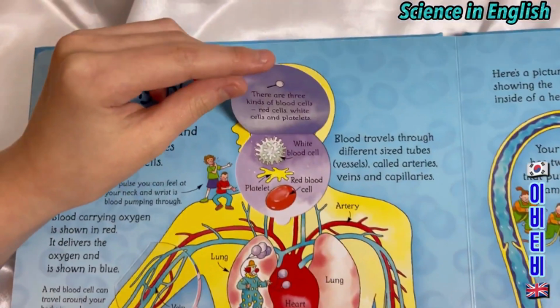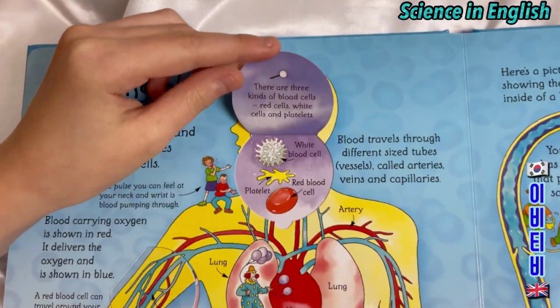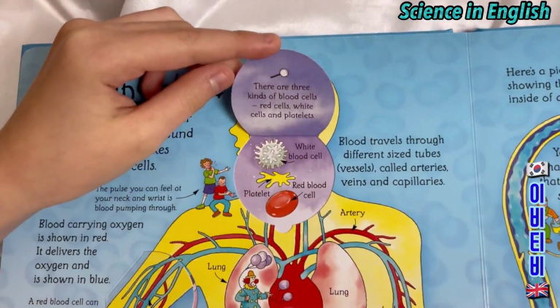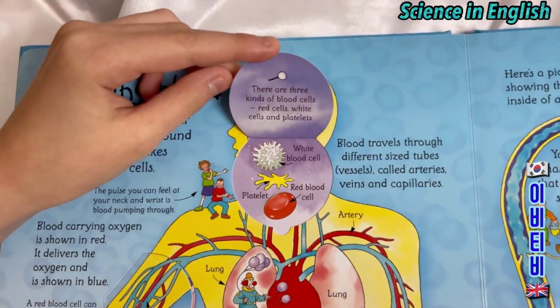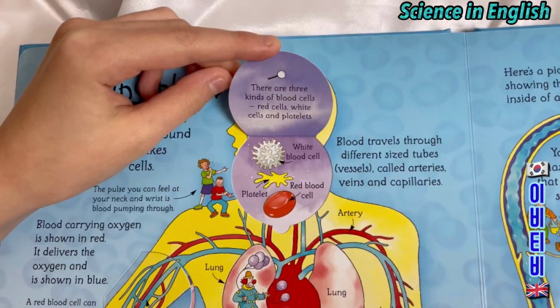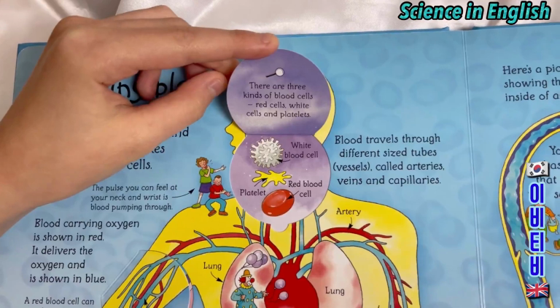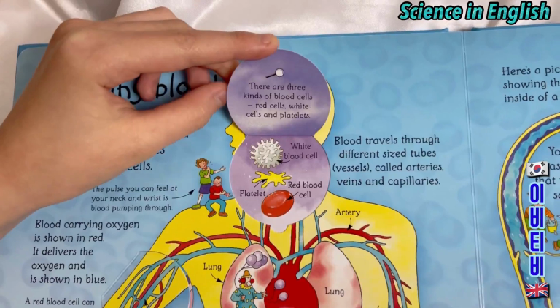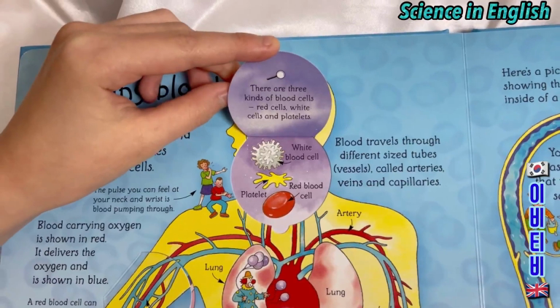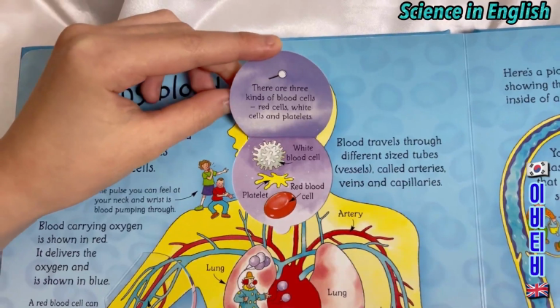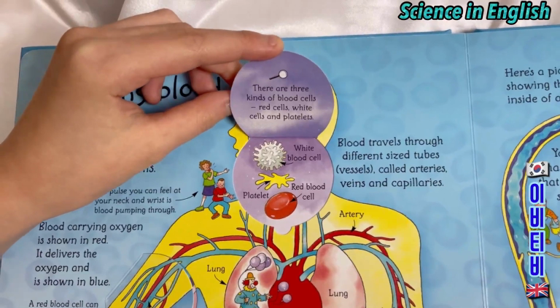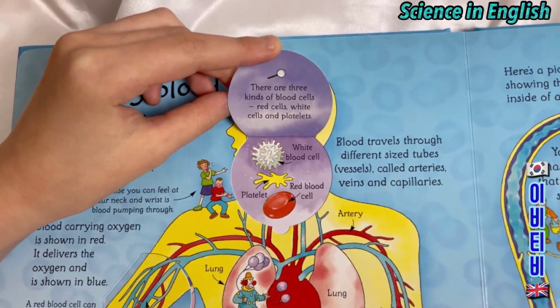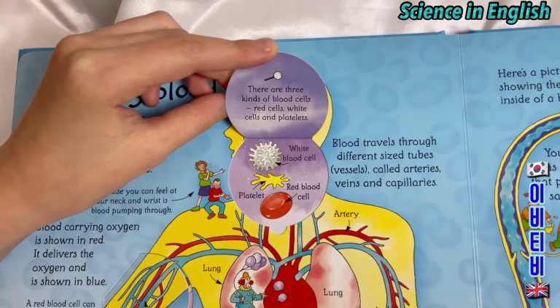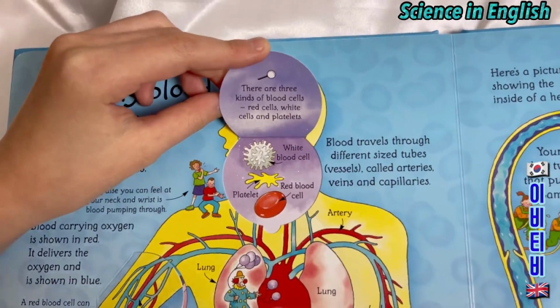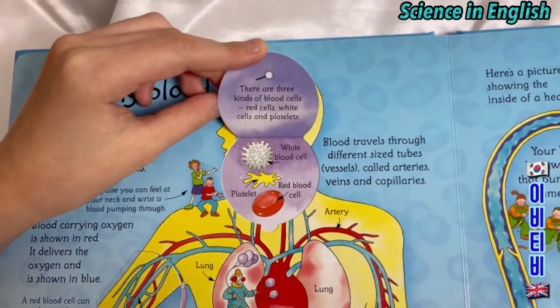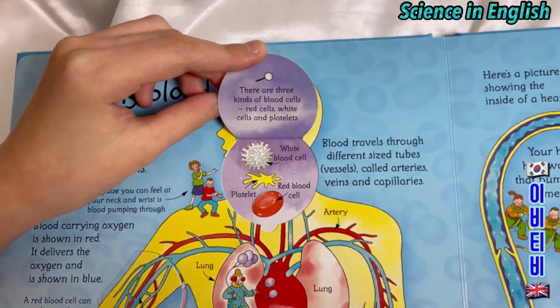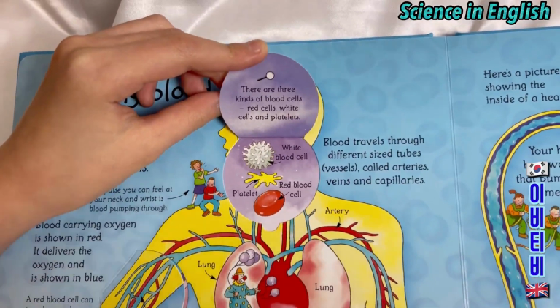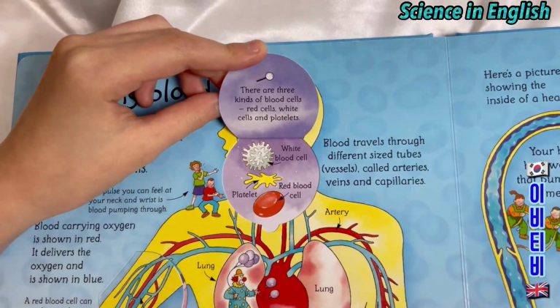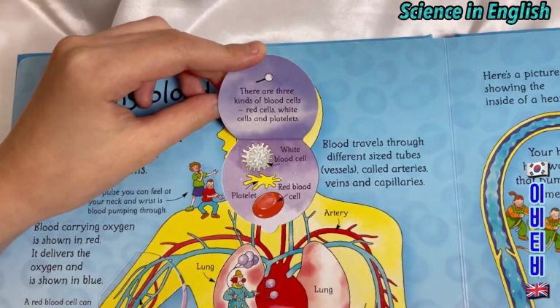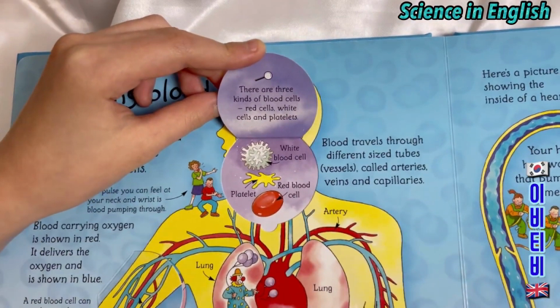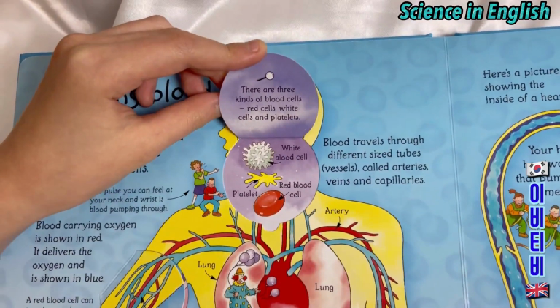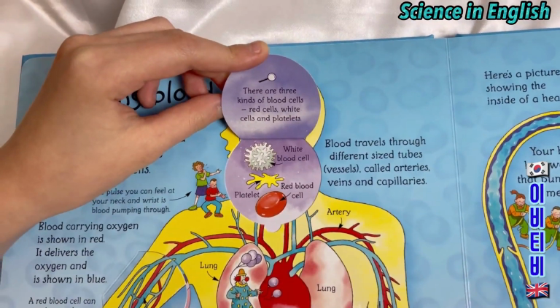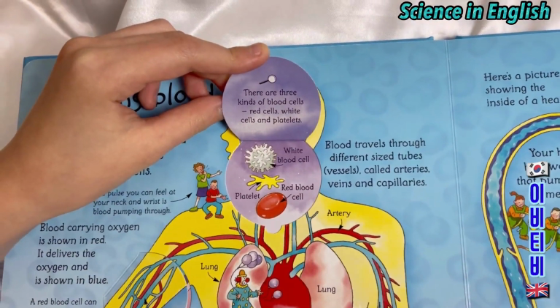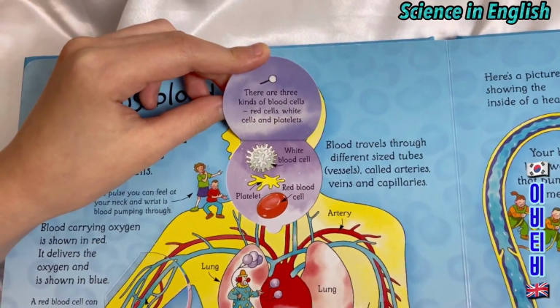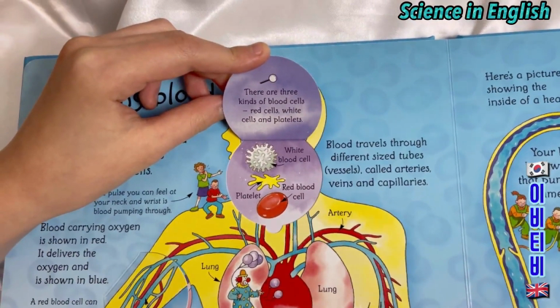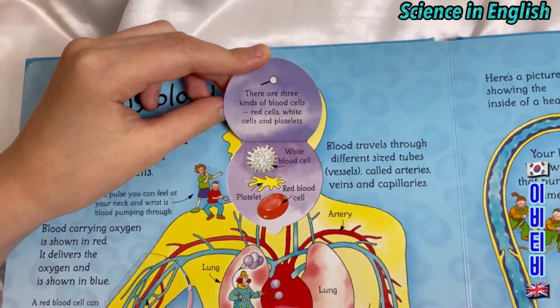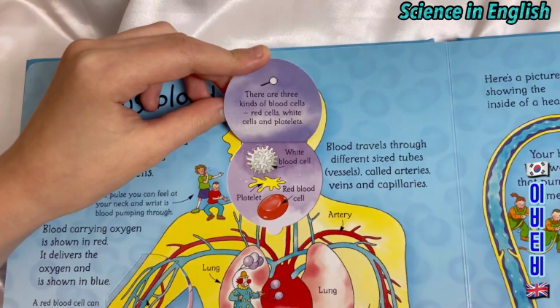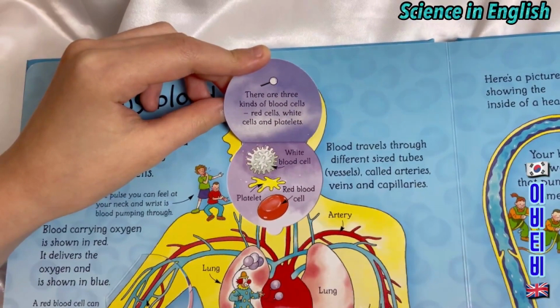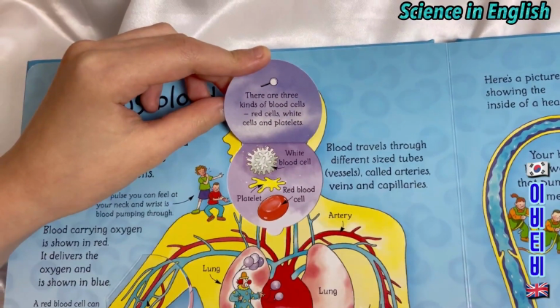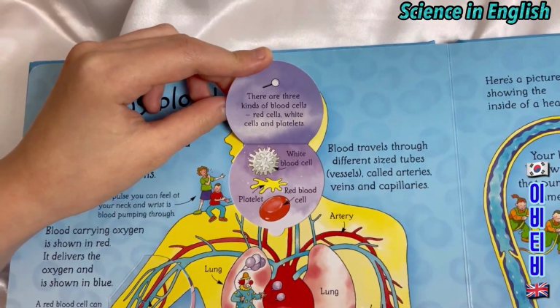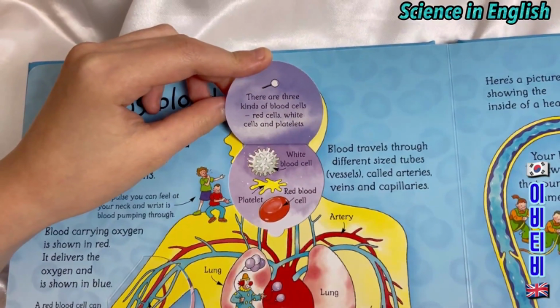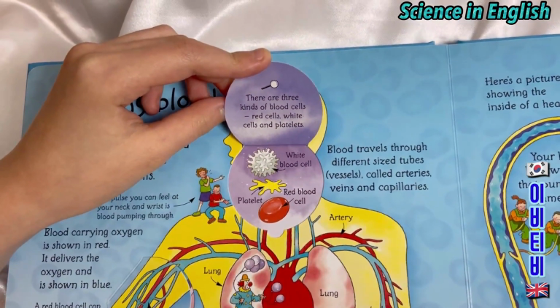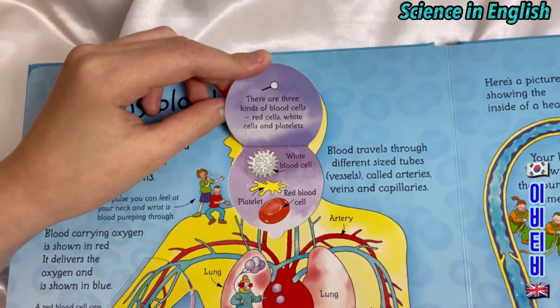There are three kinds of blood cells: red cells, white cells, and platelets.